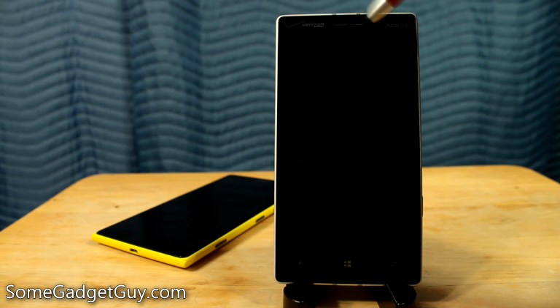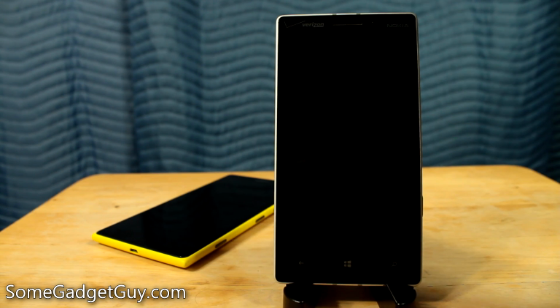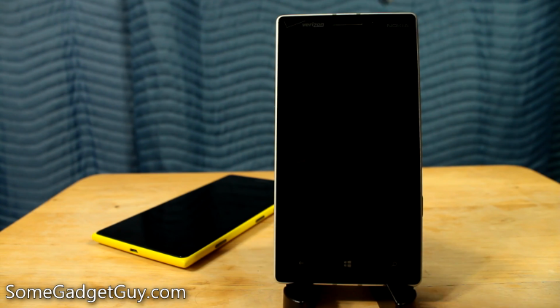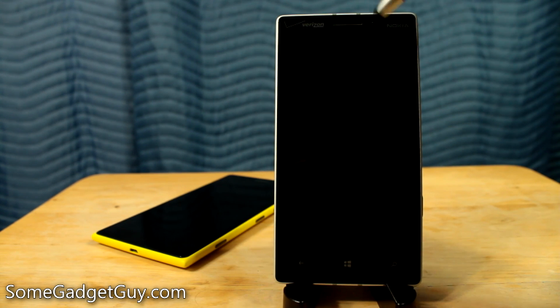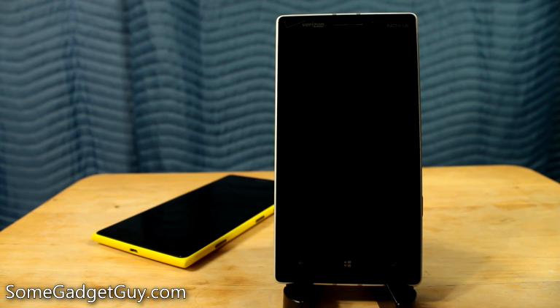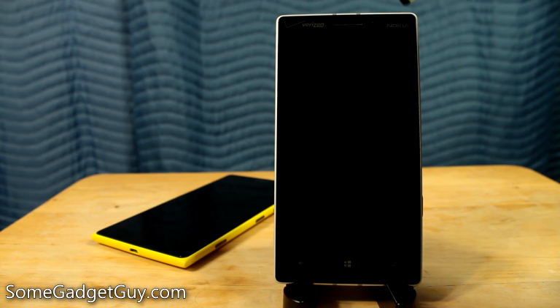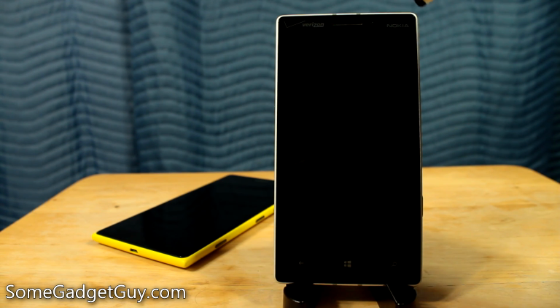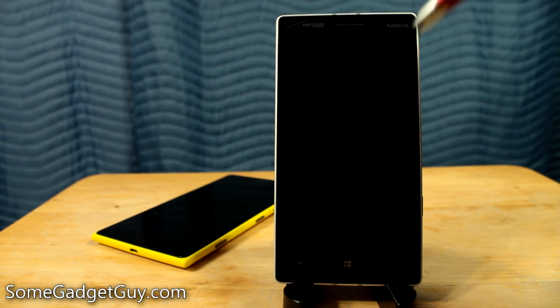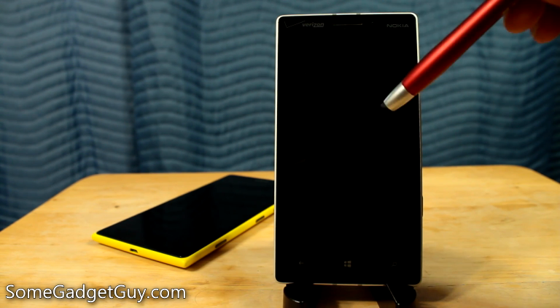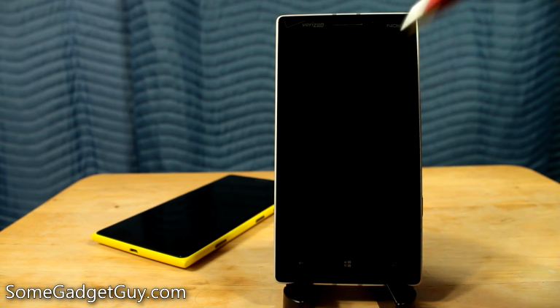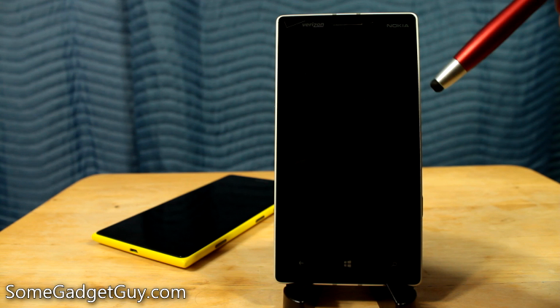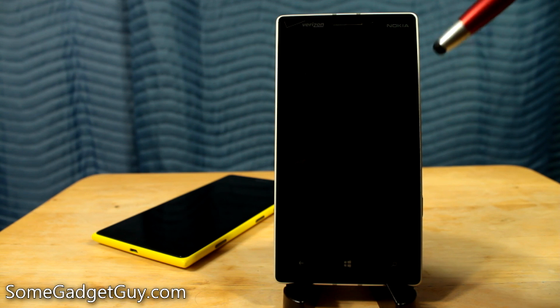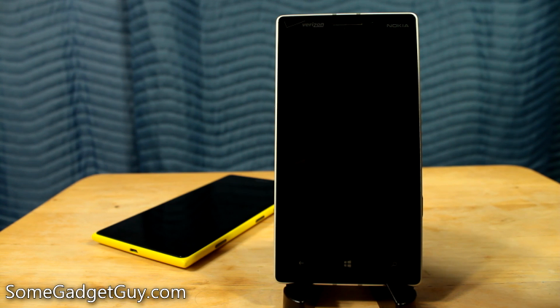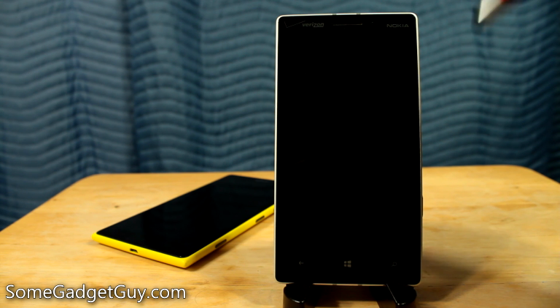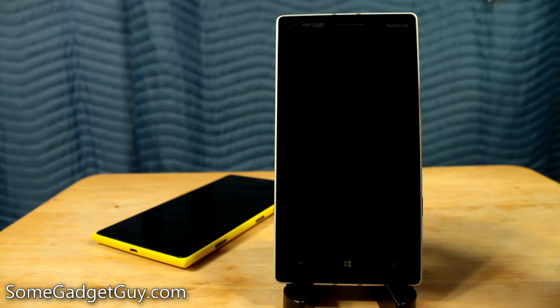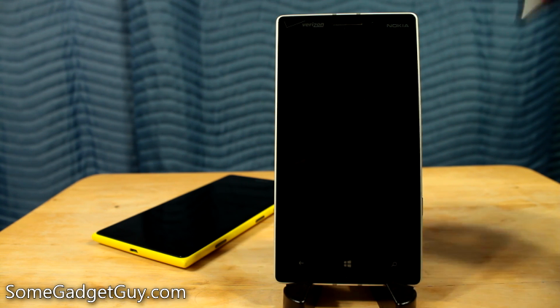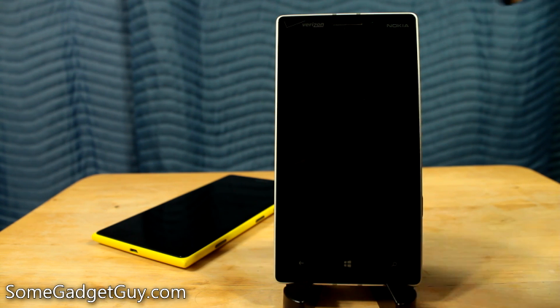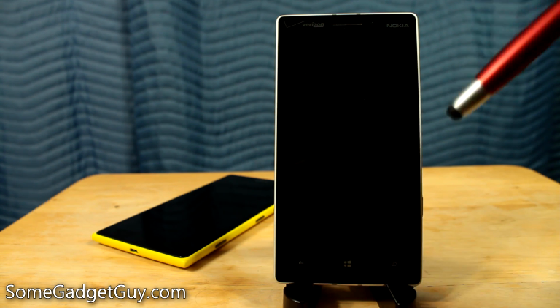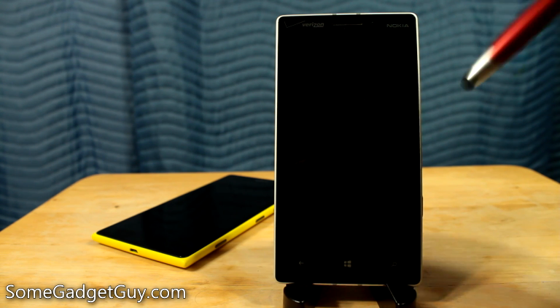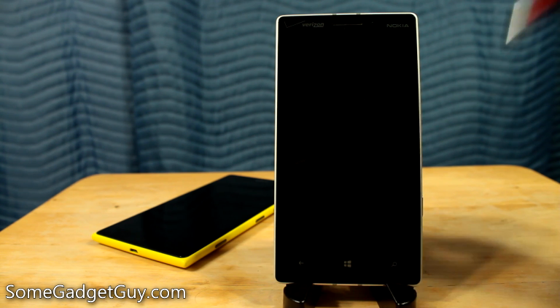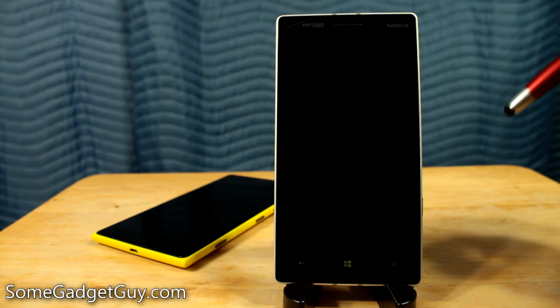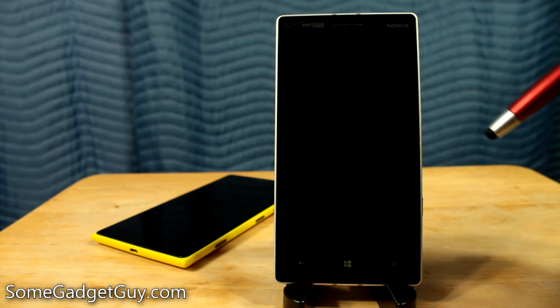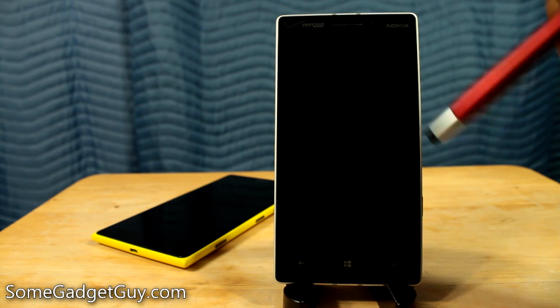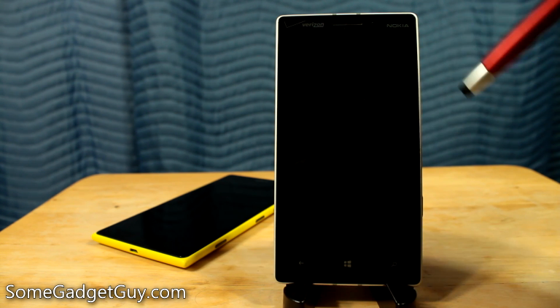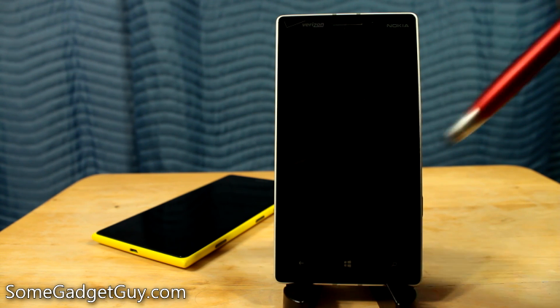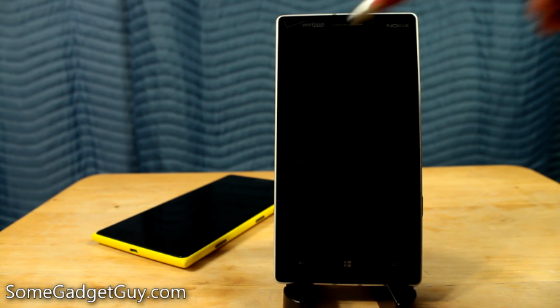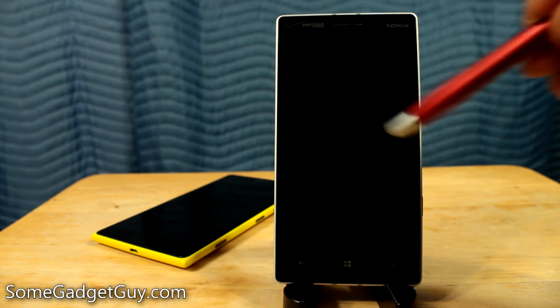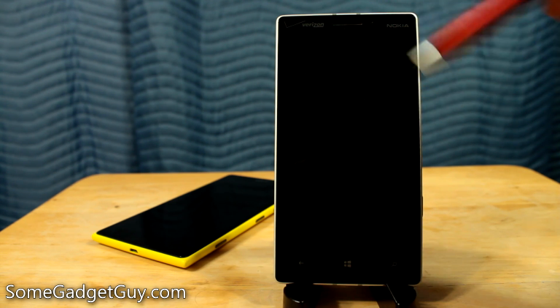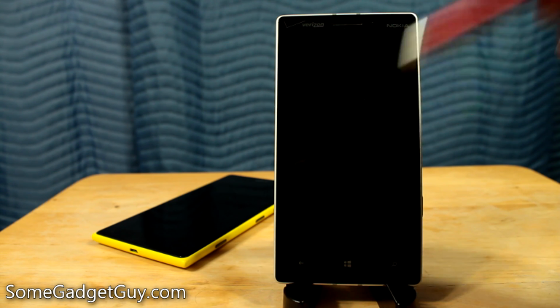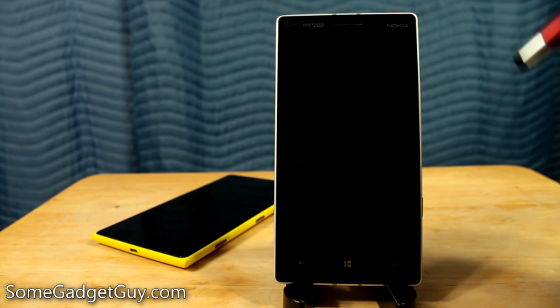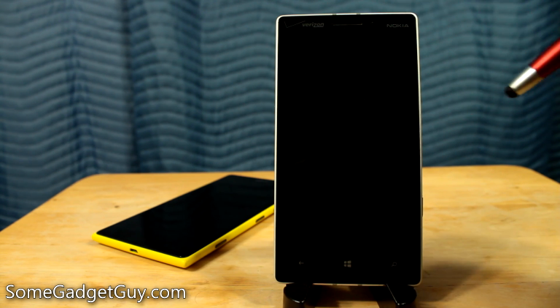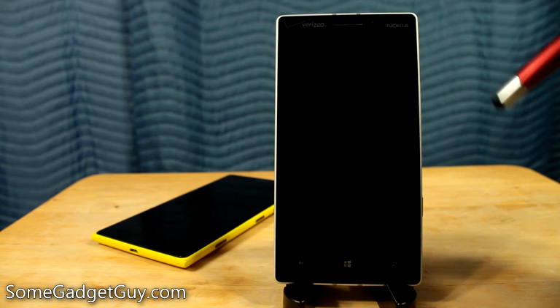But there's a new developer preview update for Windows Phone 8.1 Update 1, and that's just been released with a couple of new little features we're going to look at real quick.